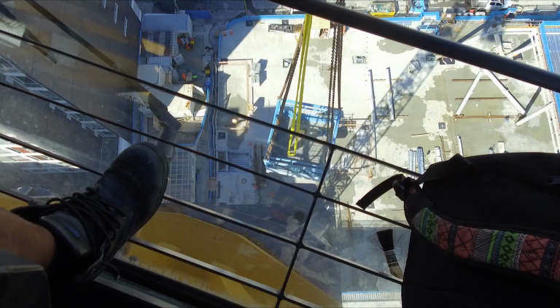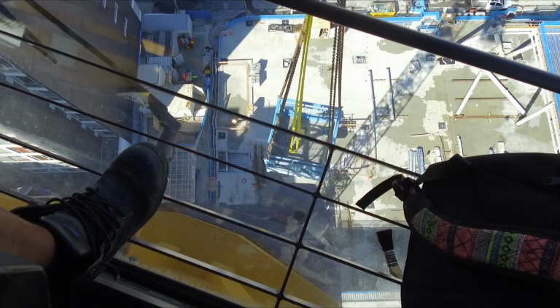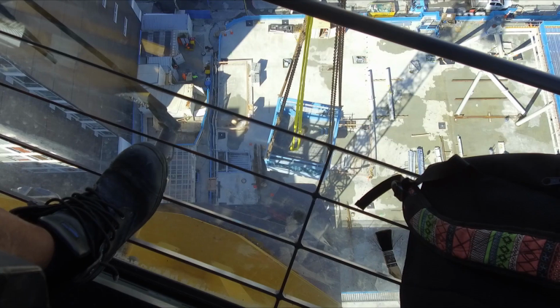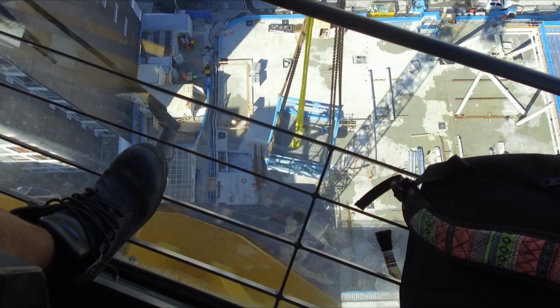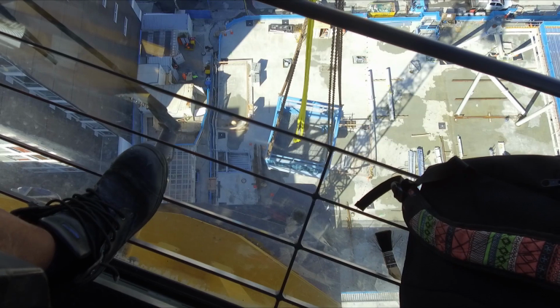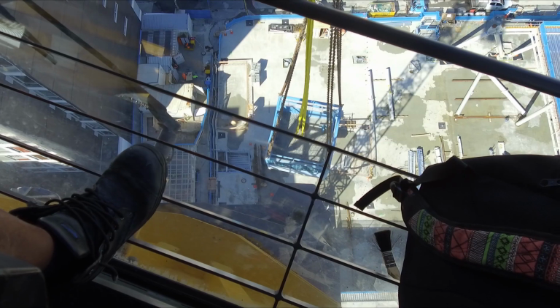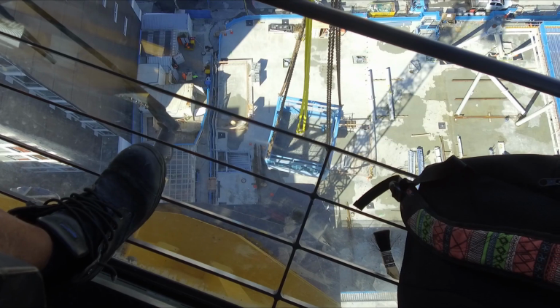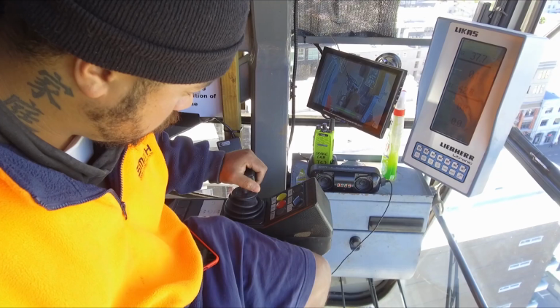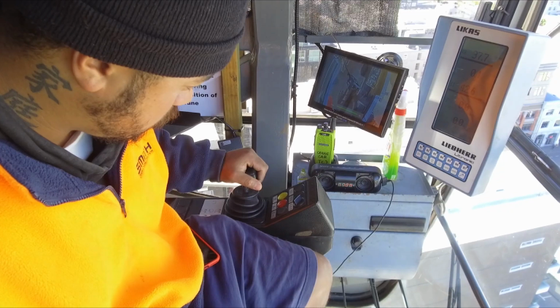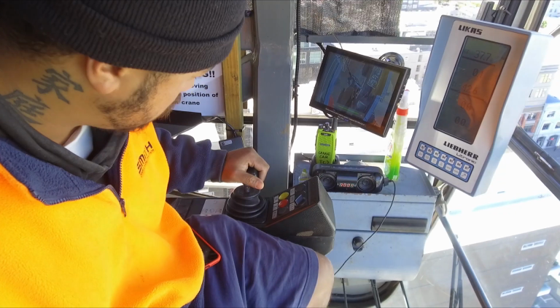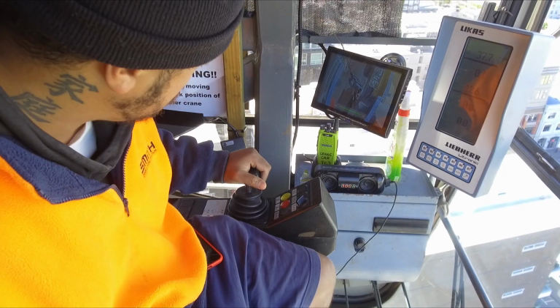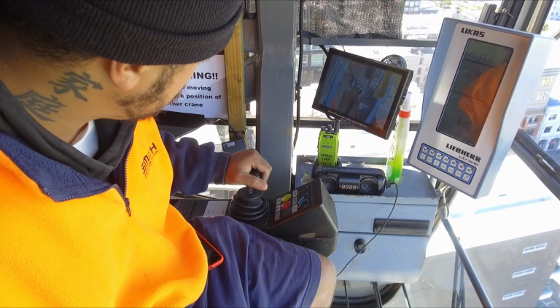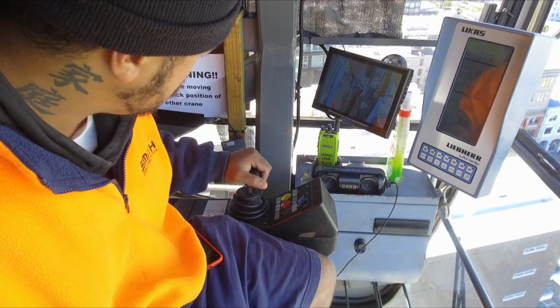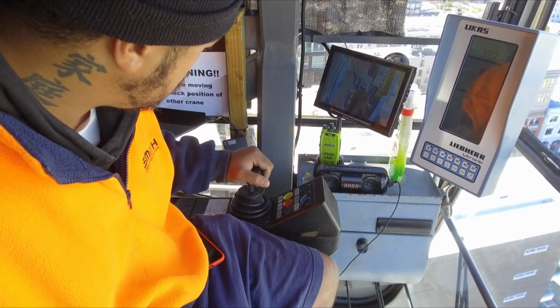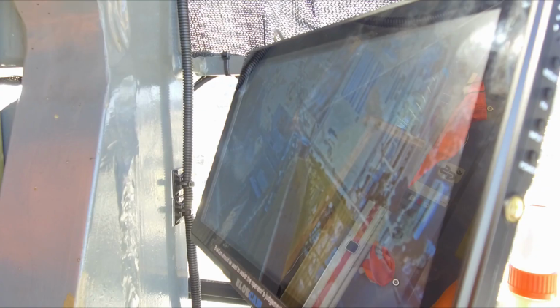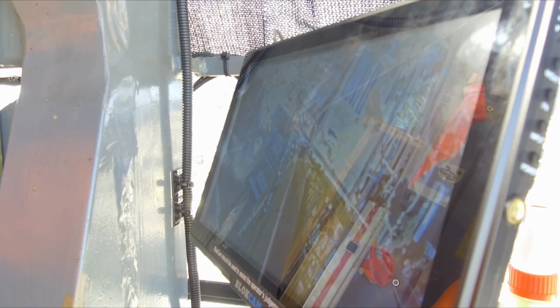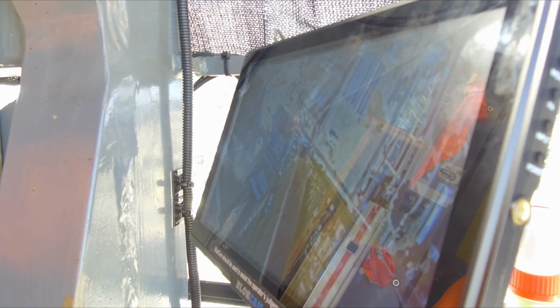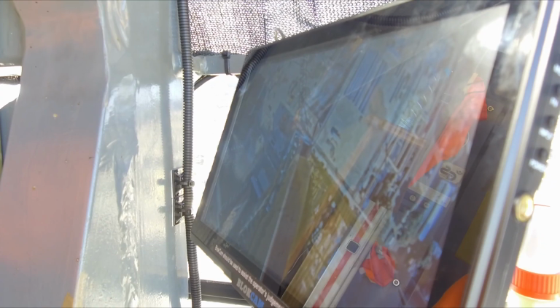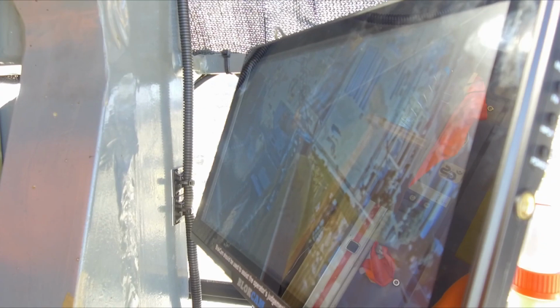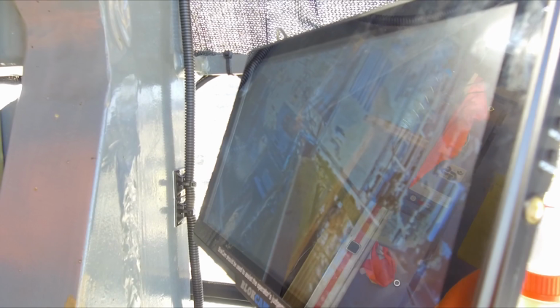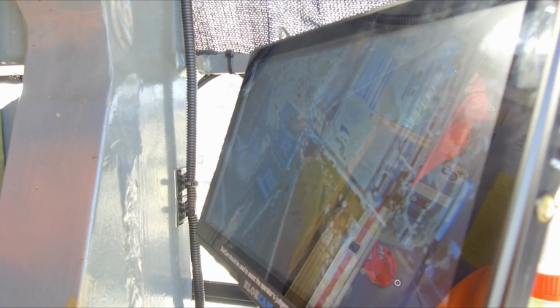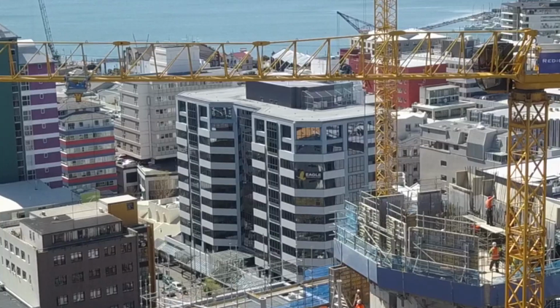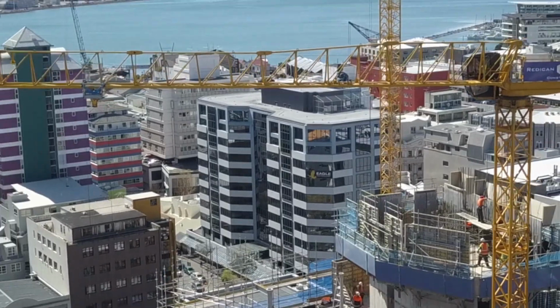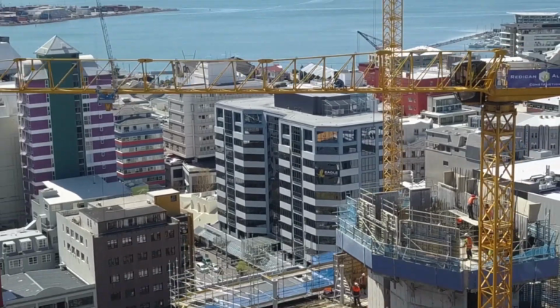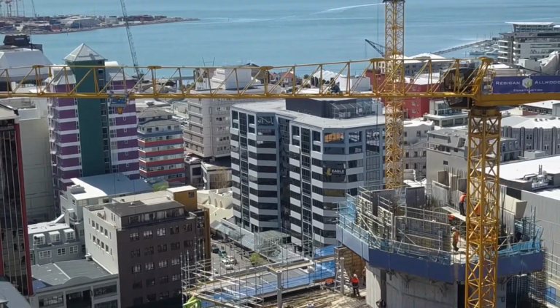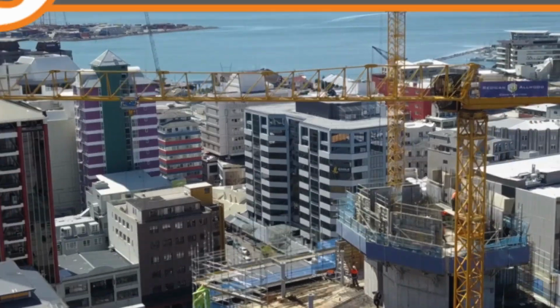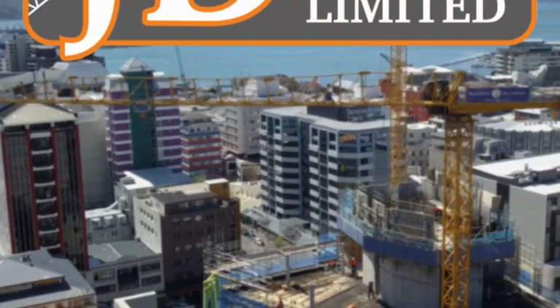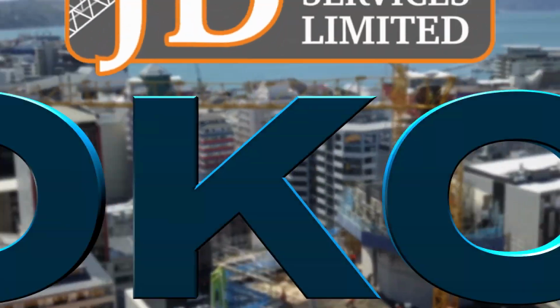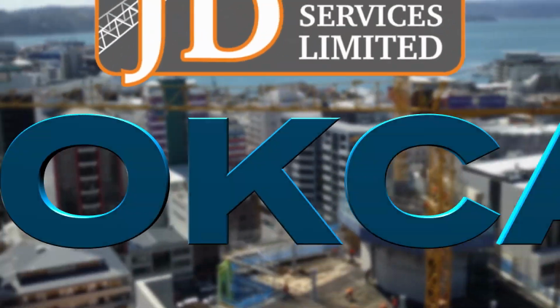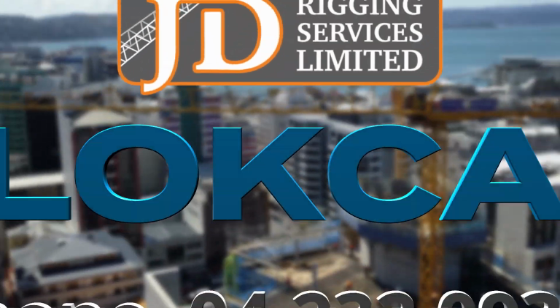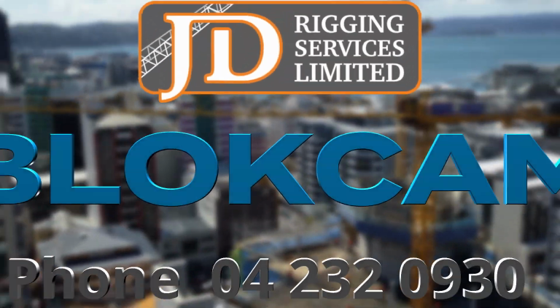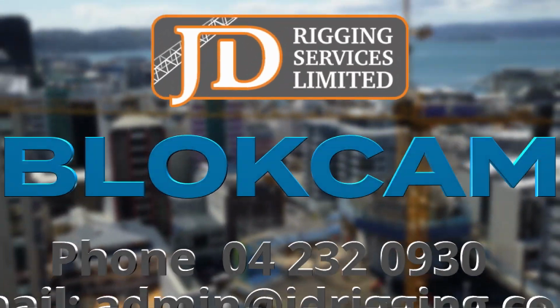For more information, contact JD Rigging. BlockCam — see the difference.